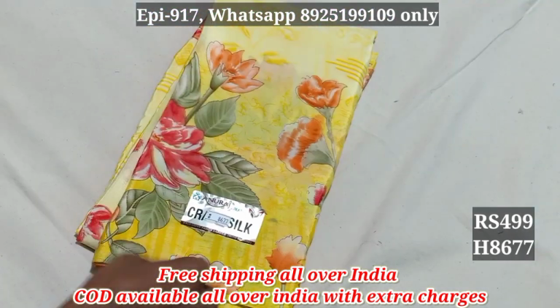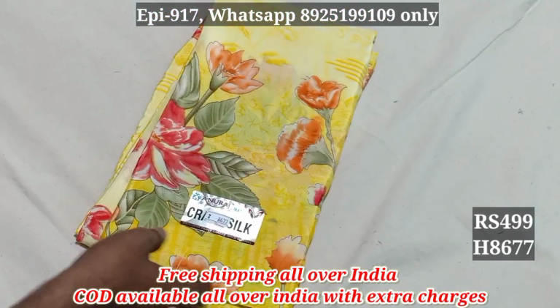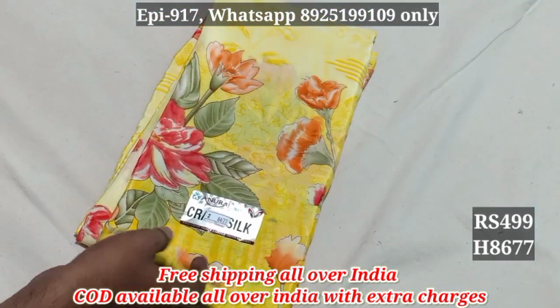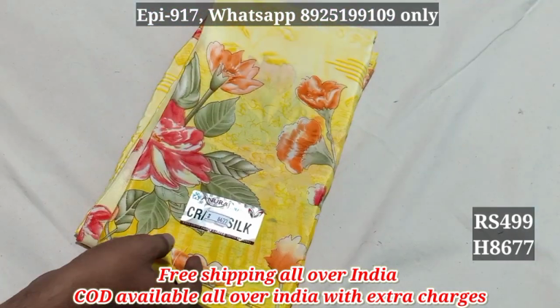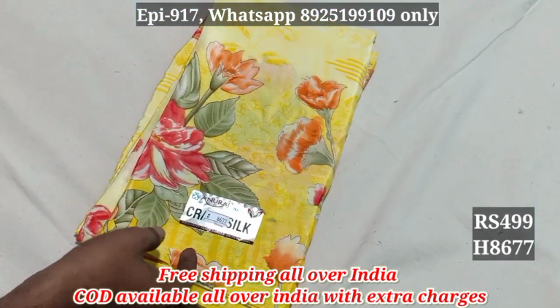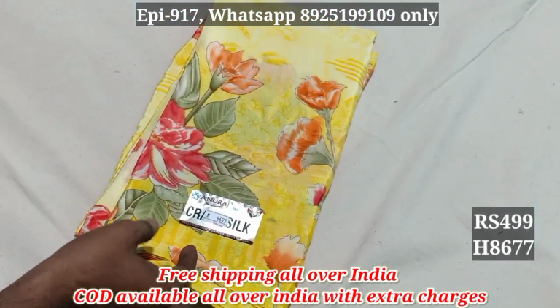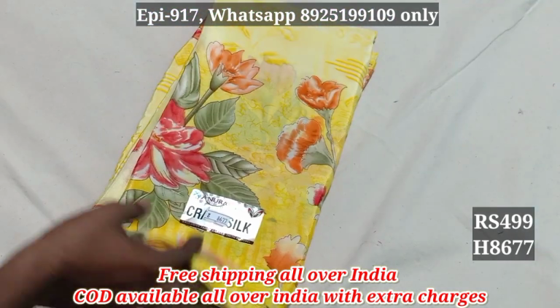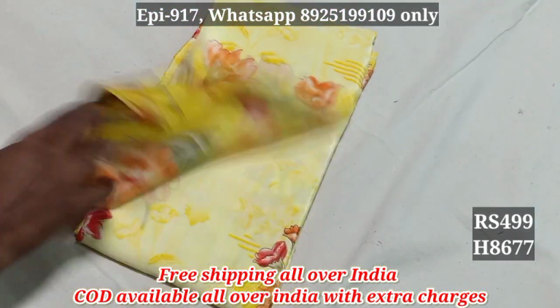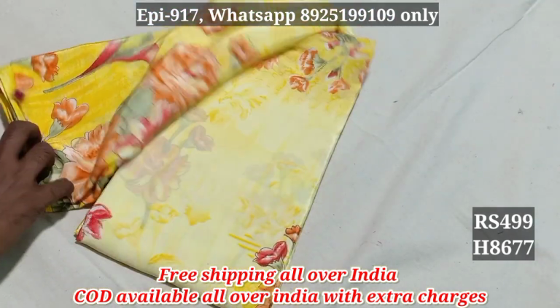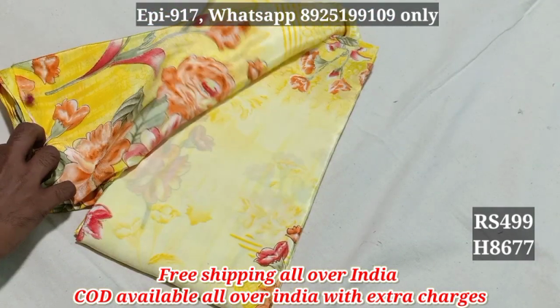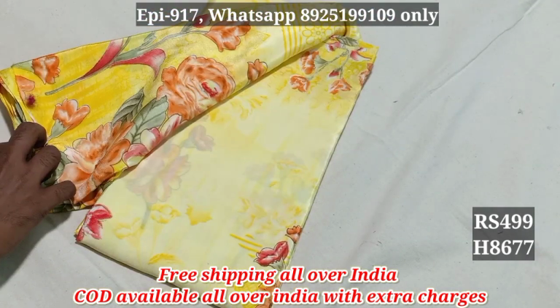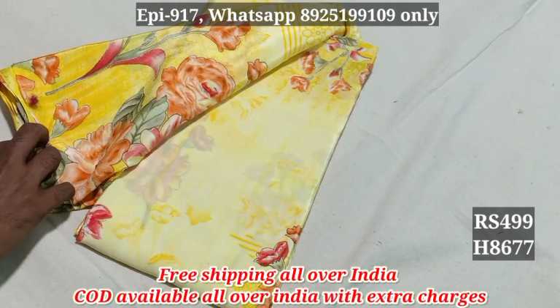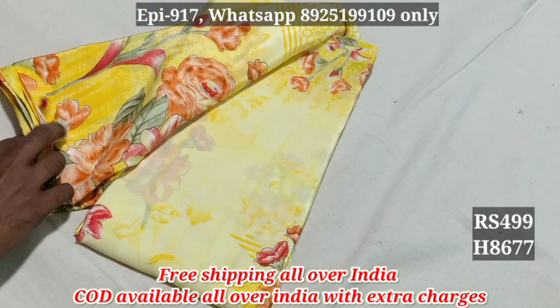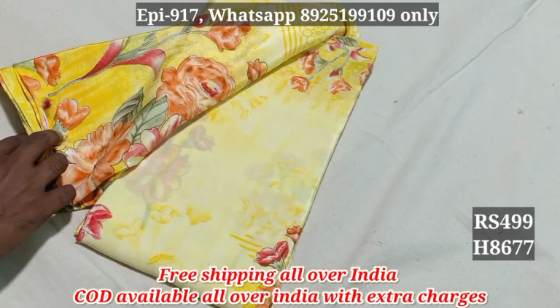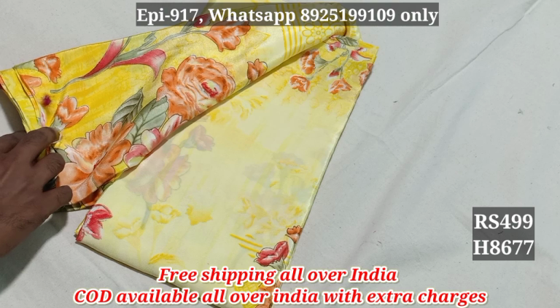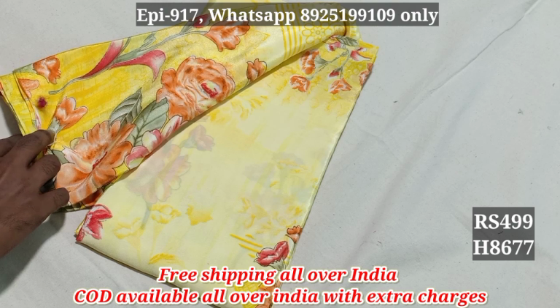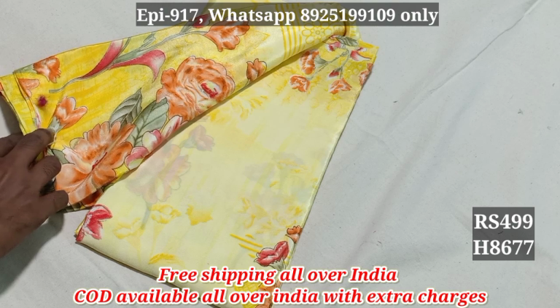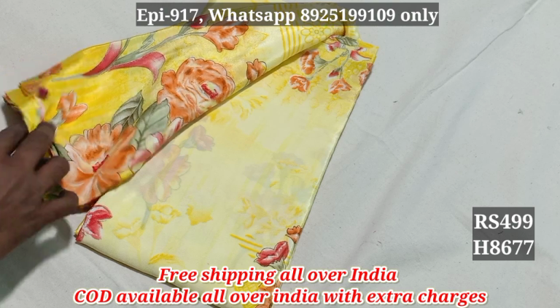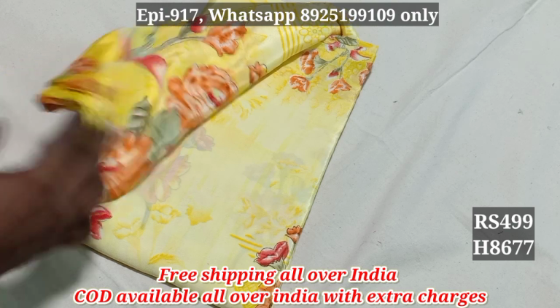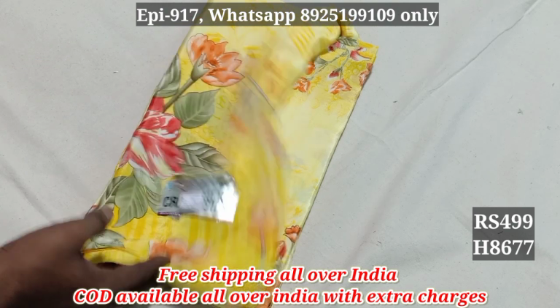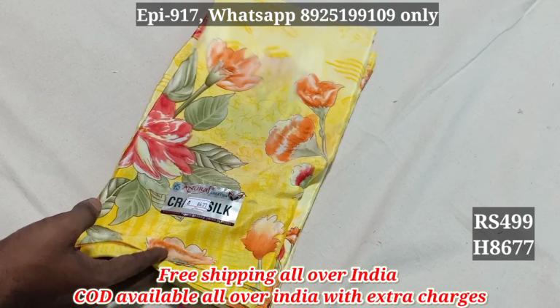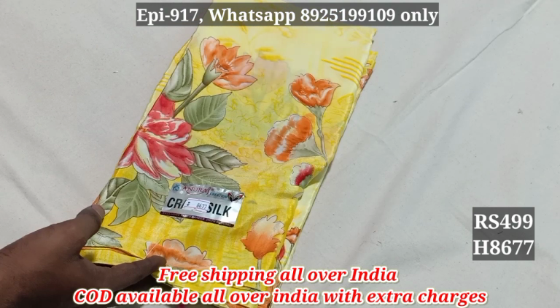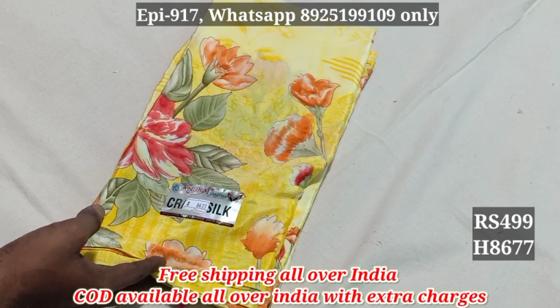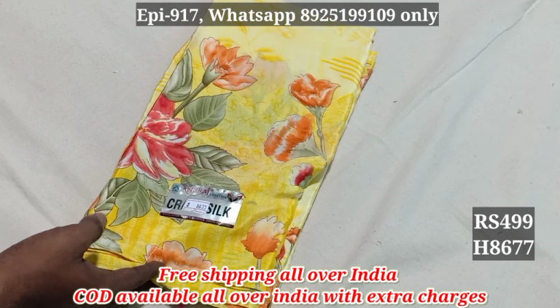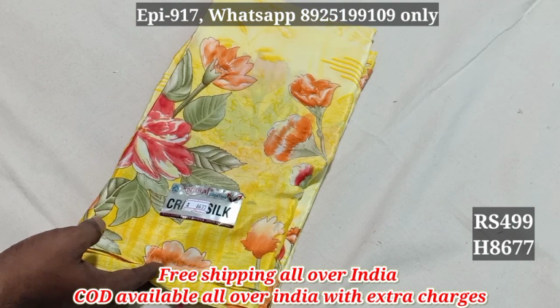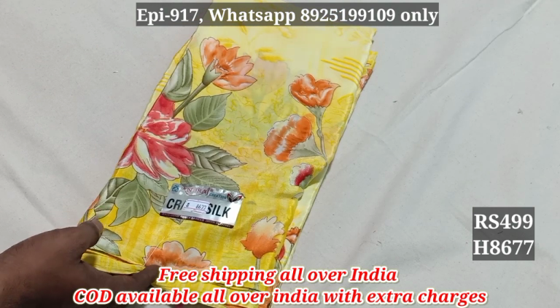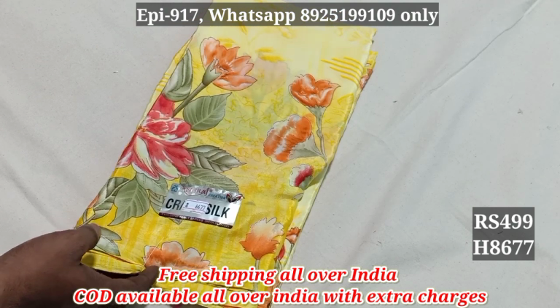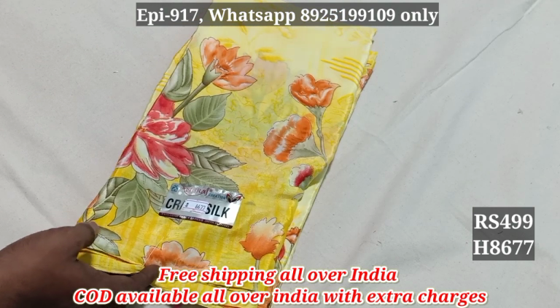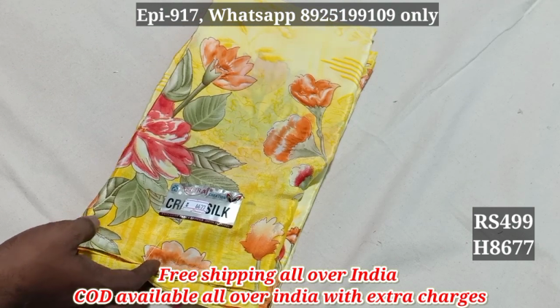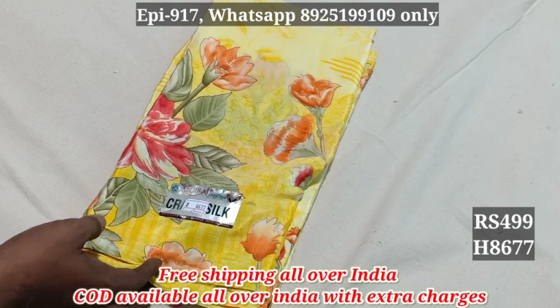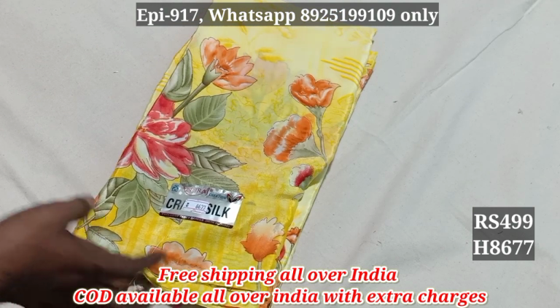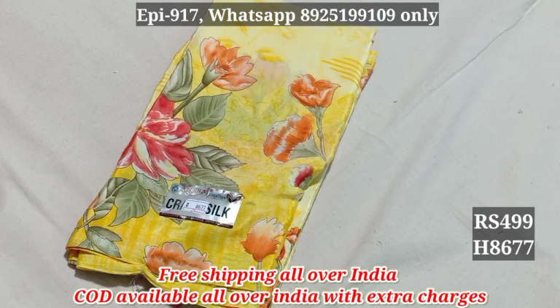Crepe Silk — 8679. All-over India, free shipping available.